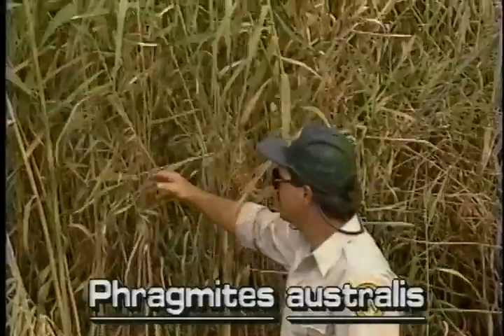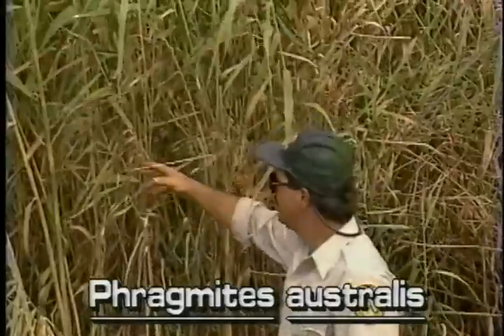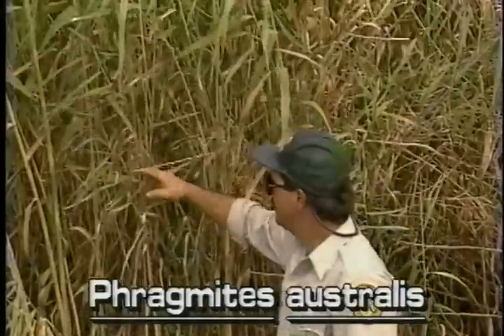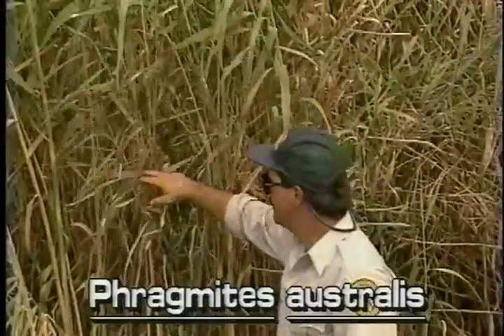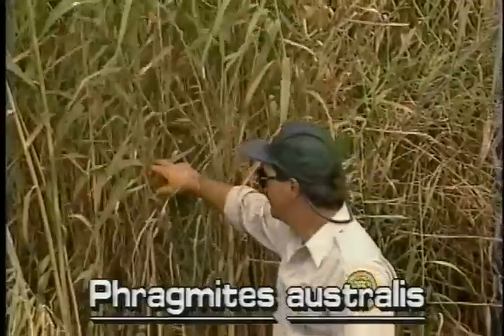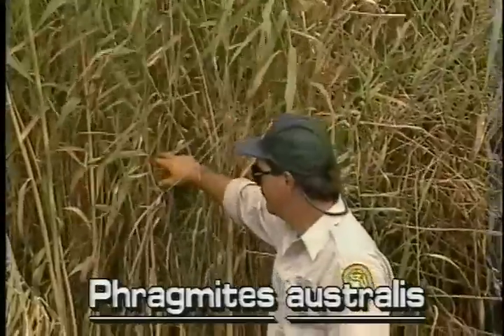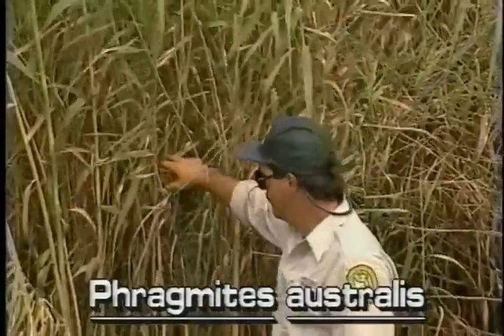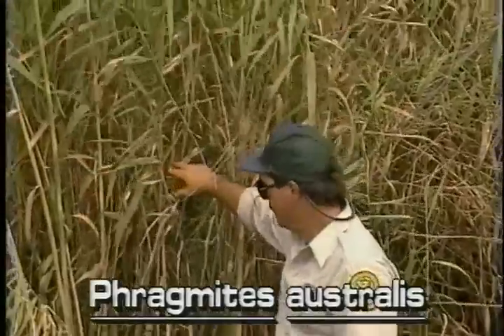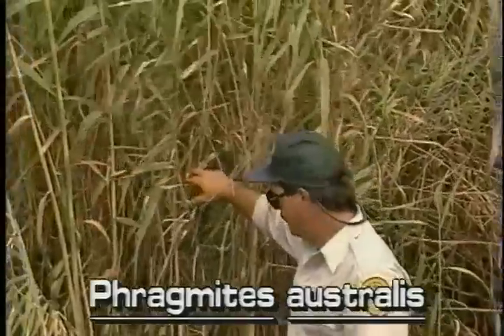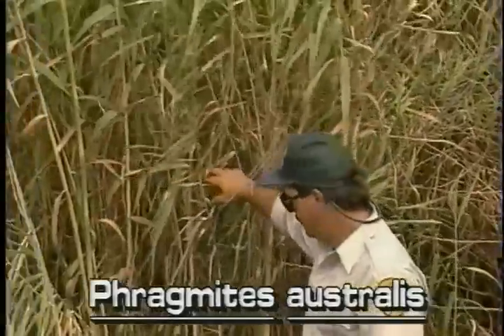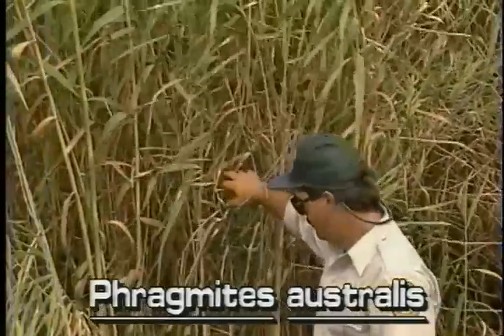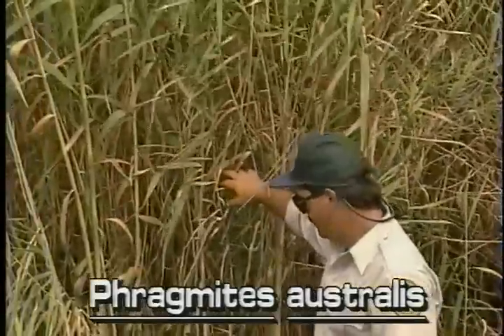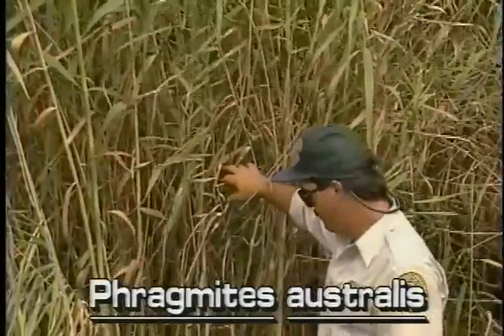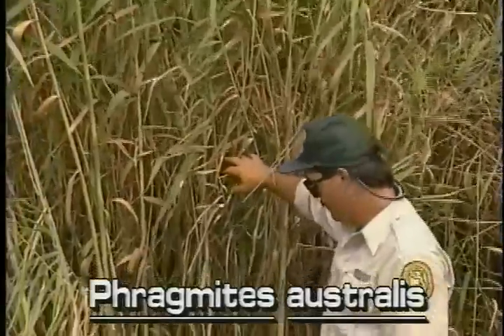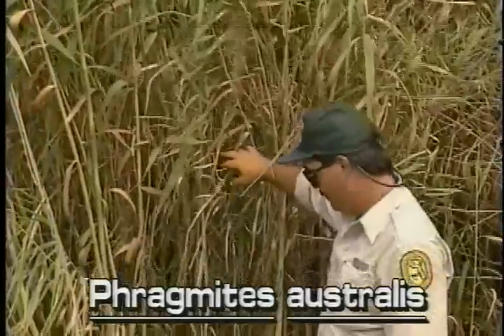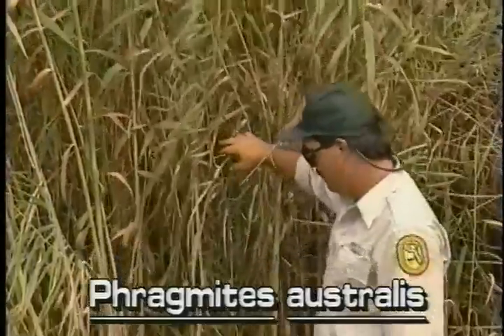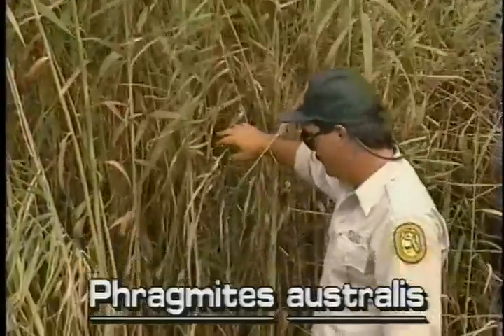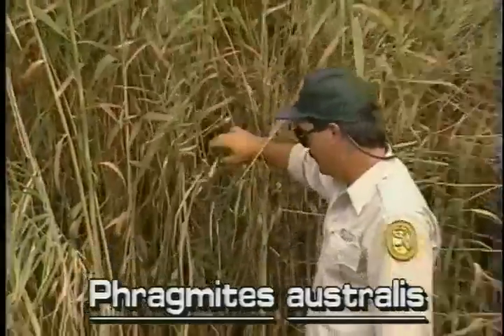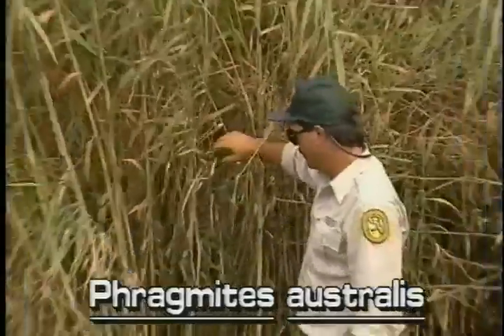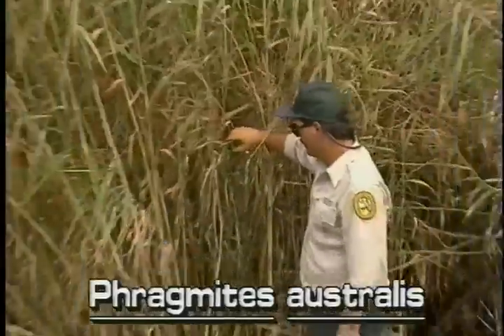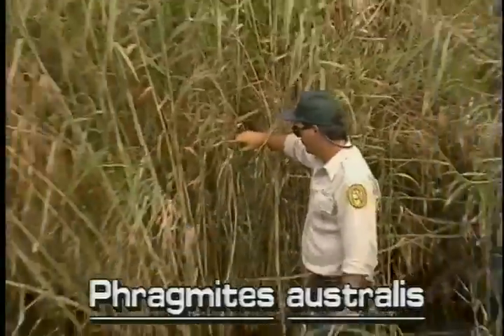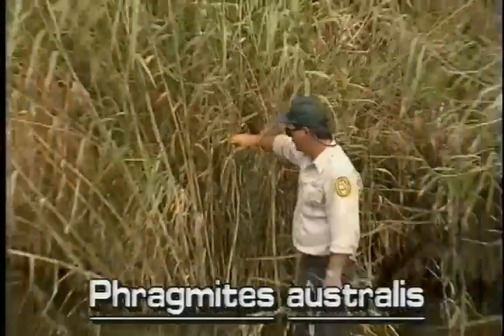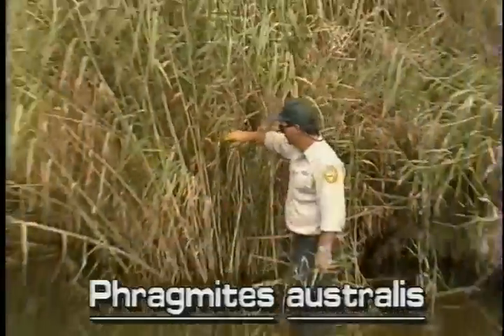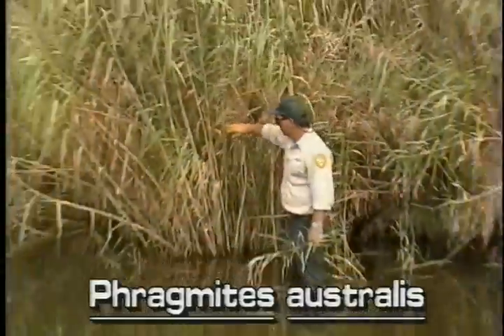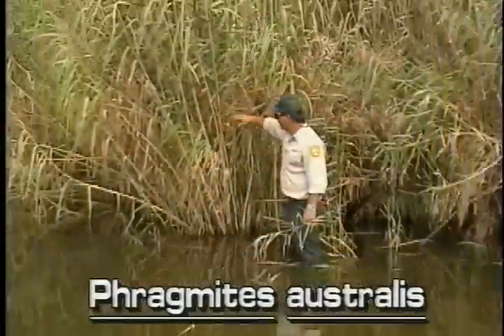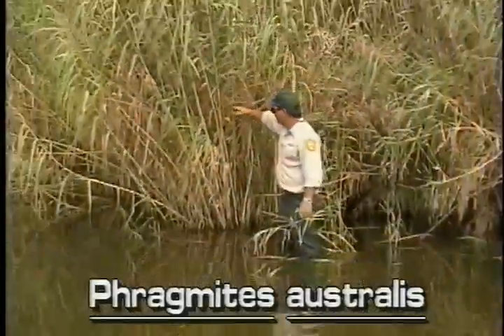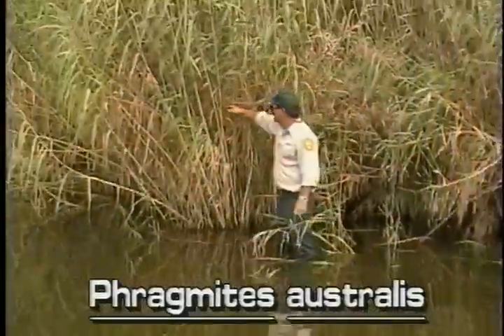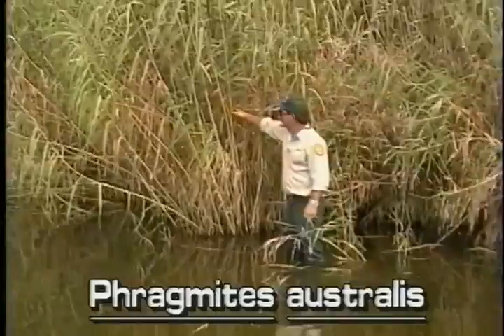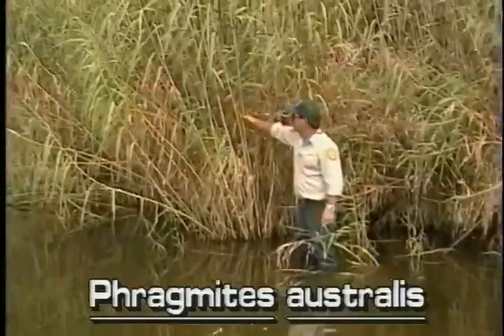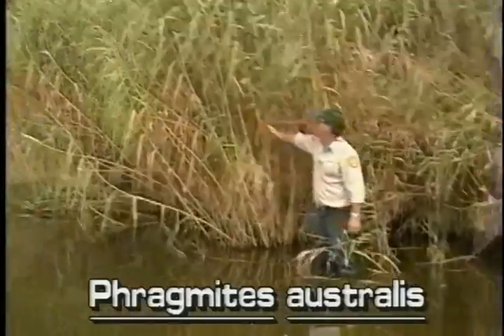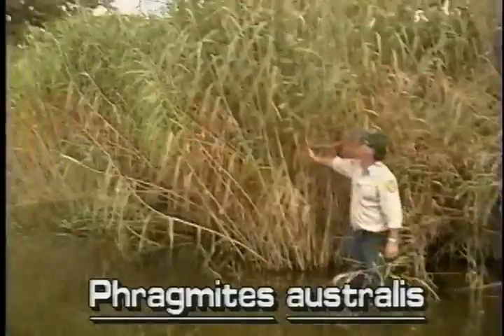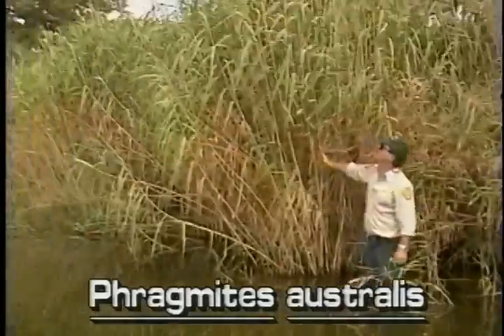Common reed has stiff, erect stems that grow 6 to 15 feet high.